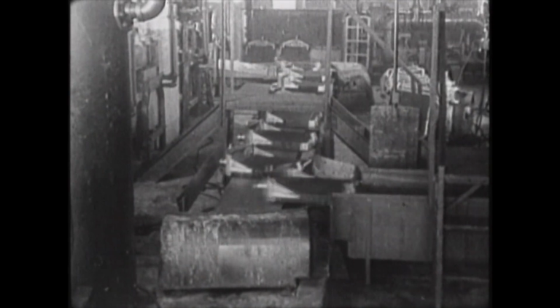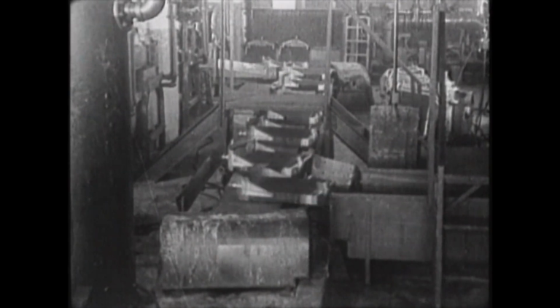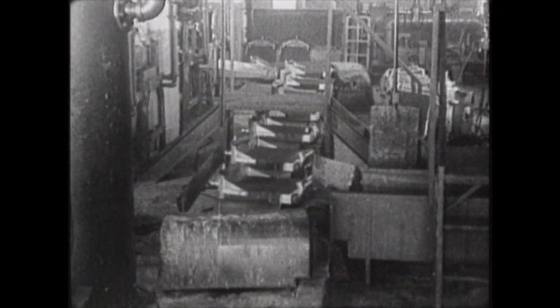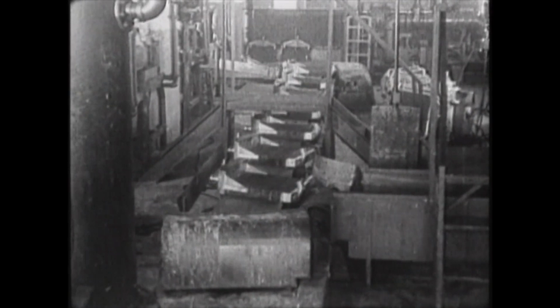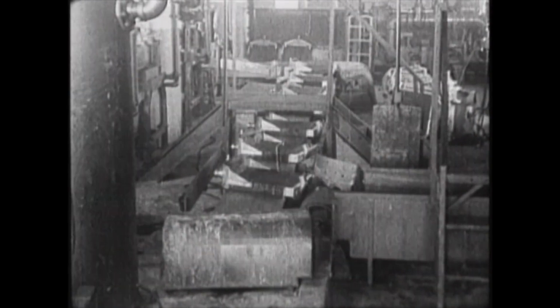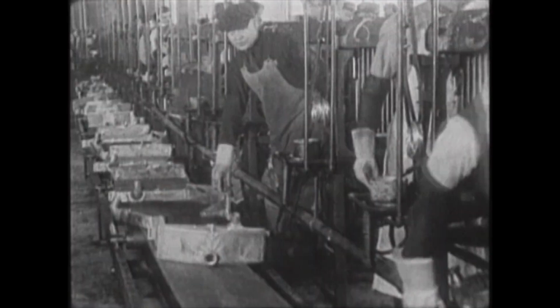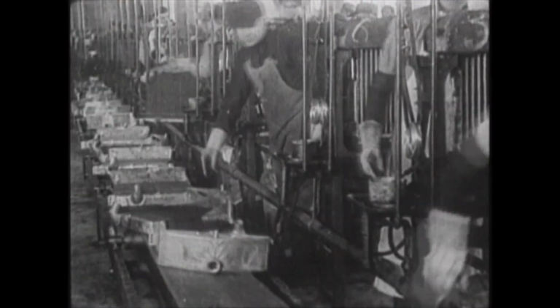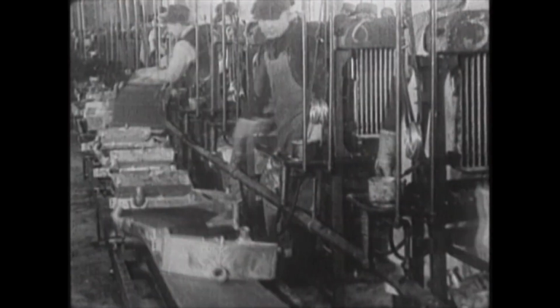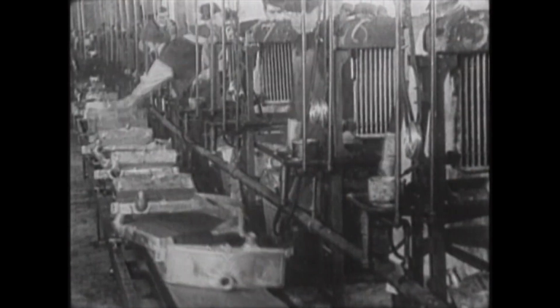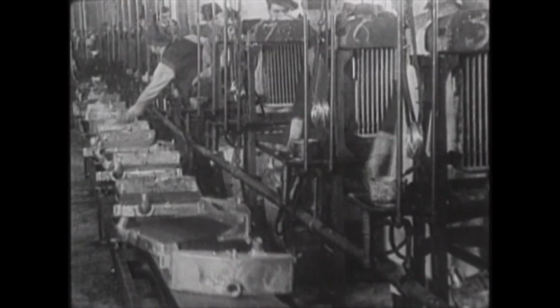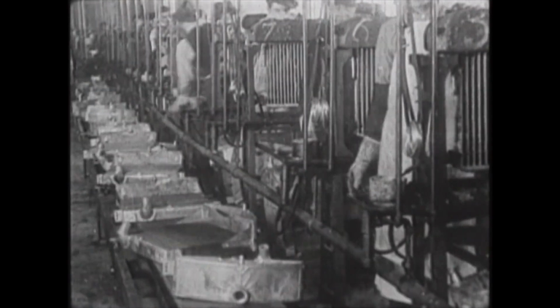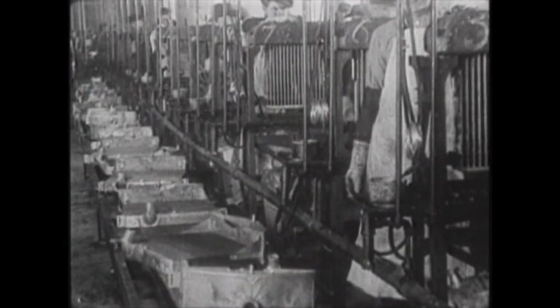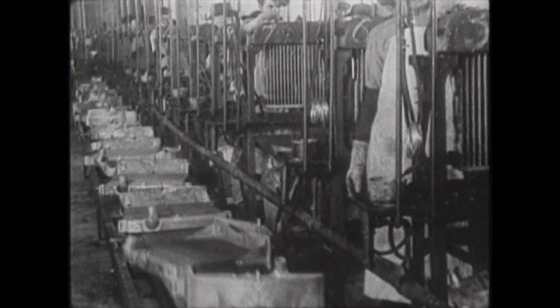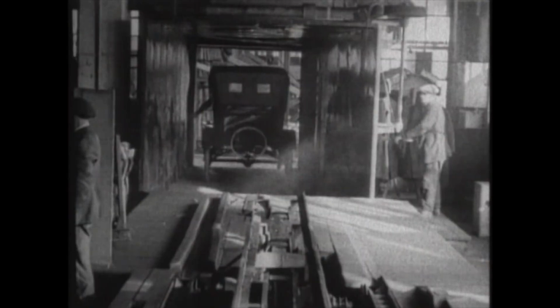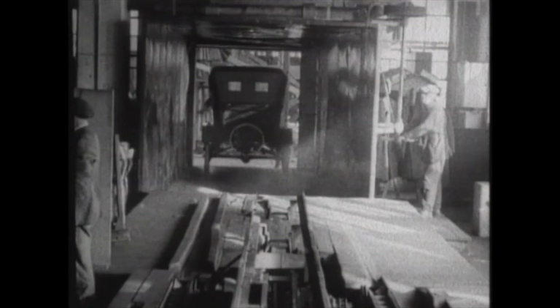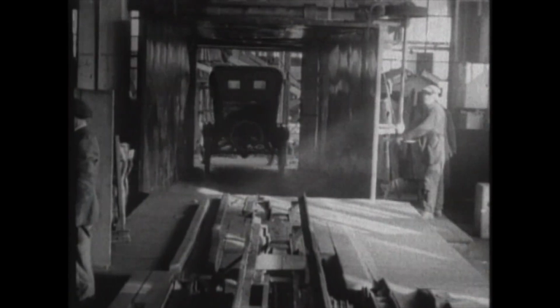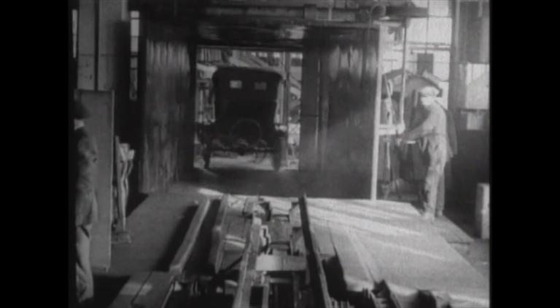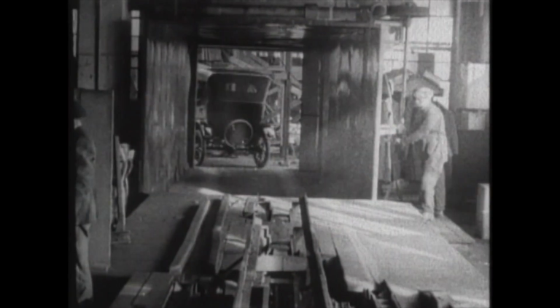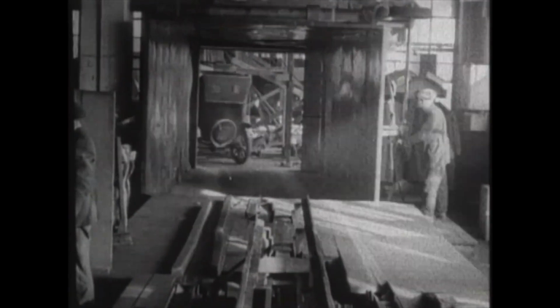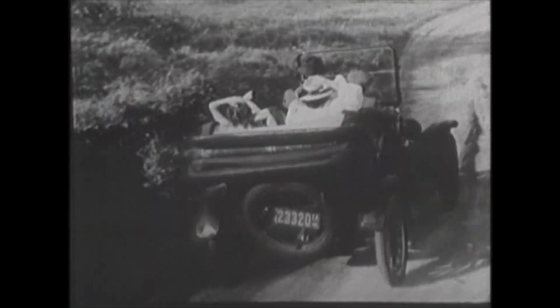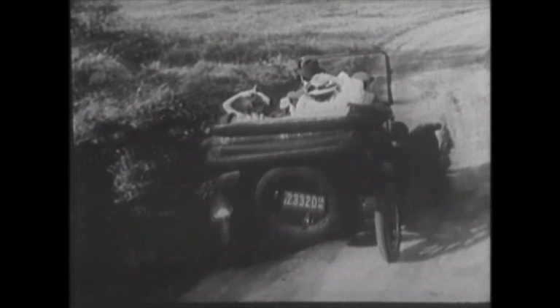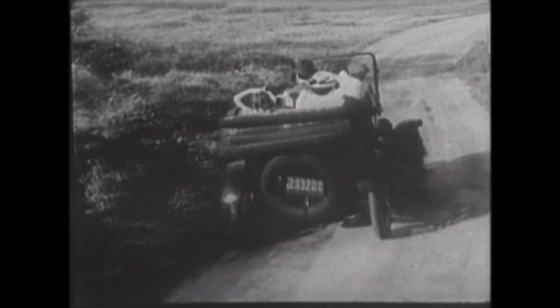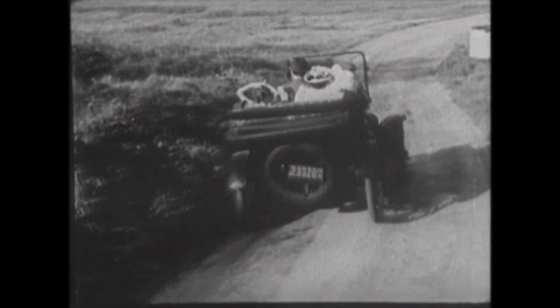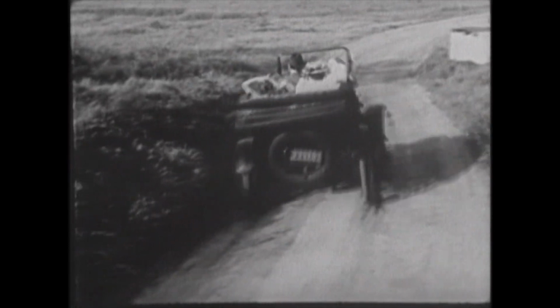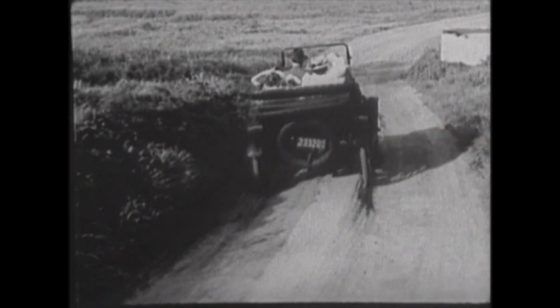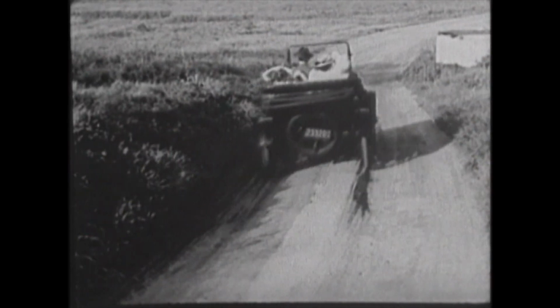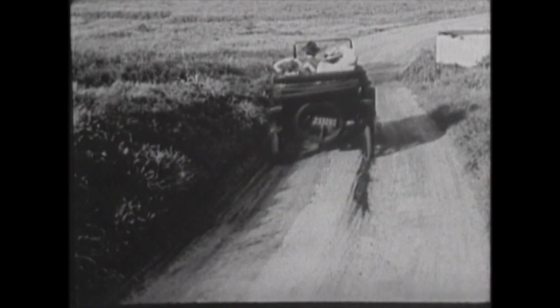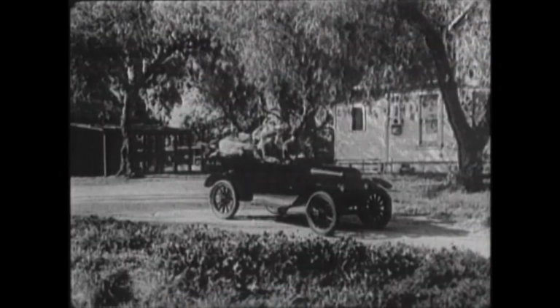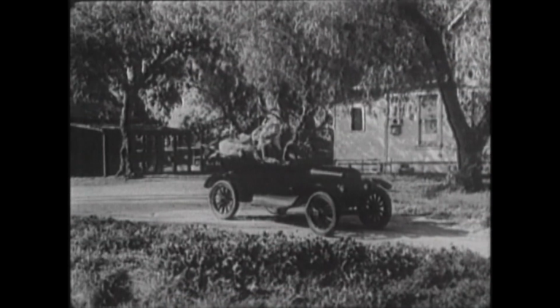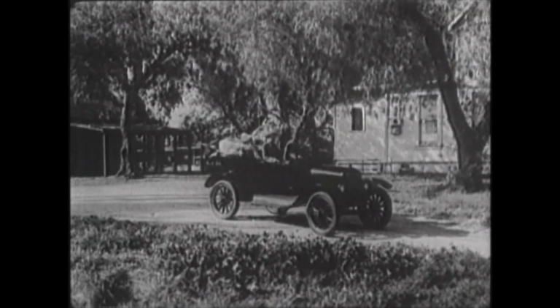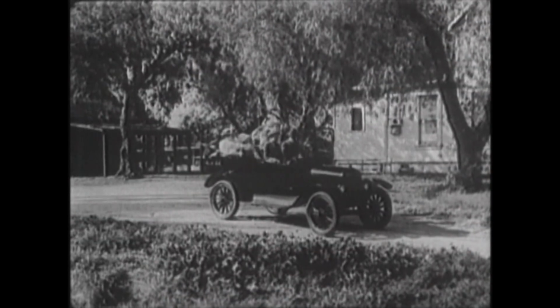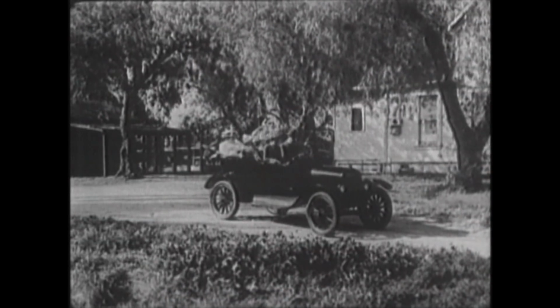In 1916, the assembly line helps lower prices and drive demand across the country. By 1918, half of all cars on the road are Model T's.